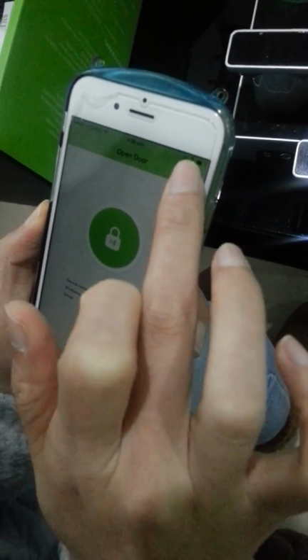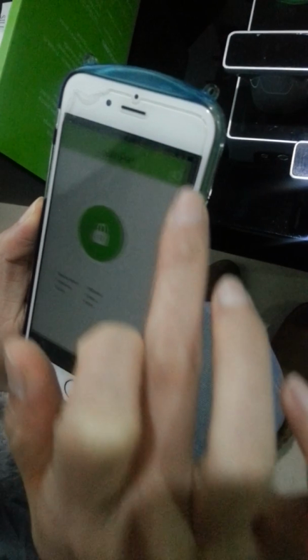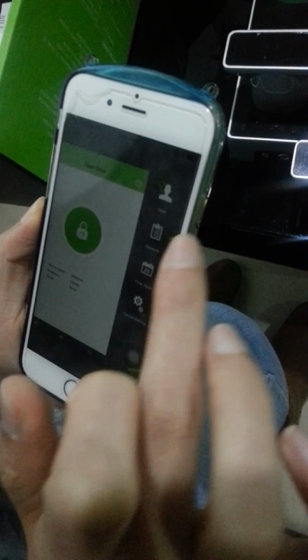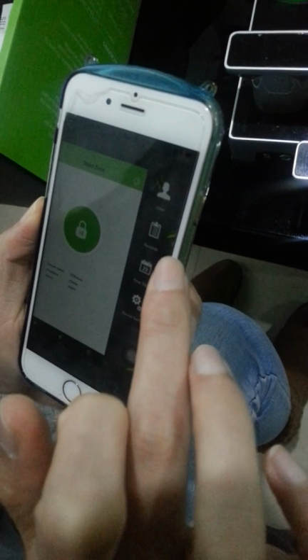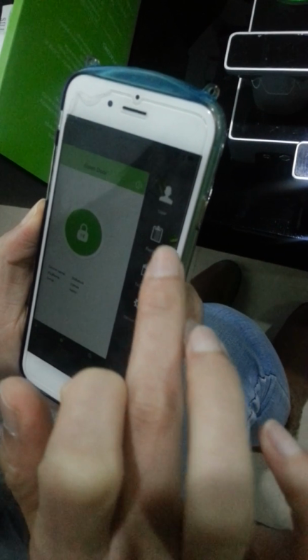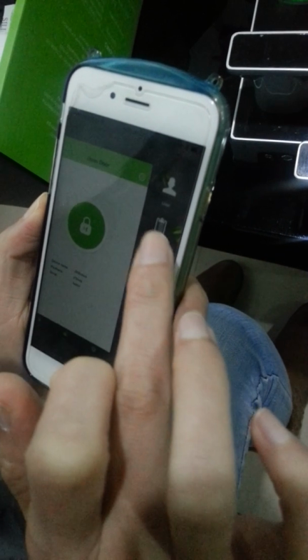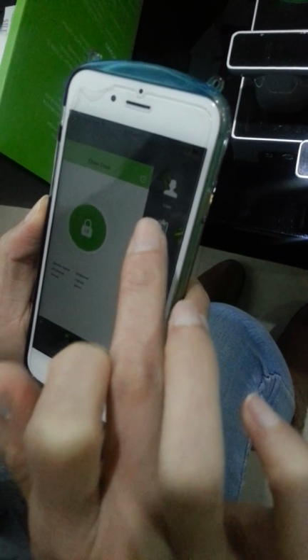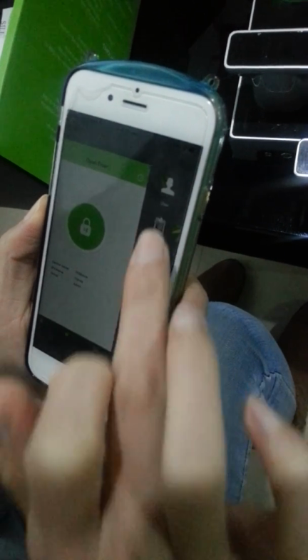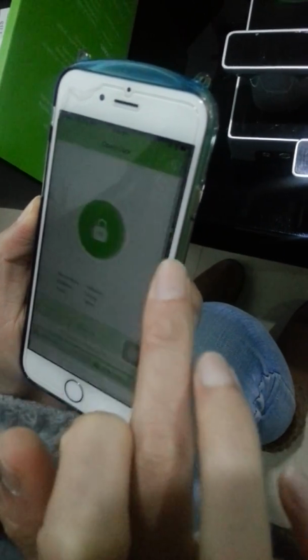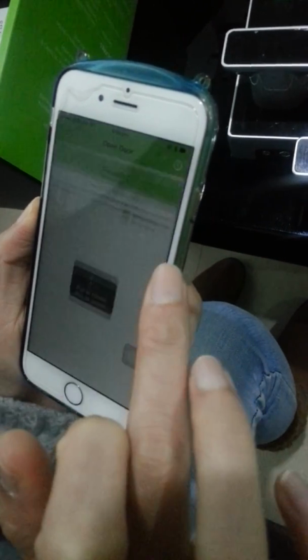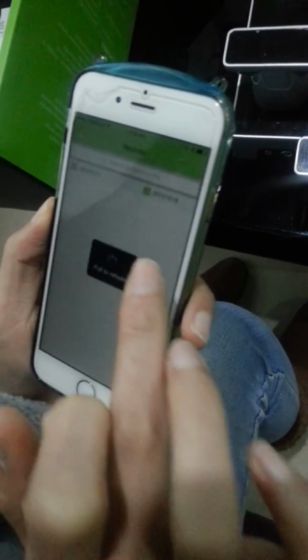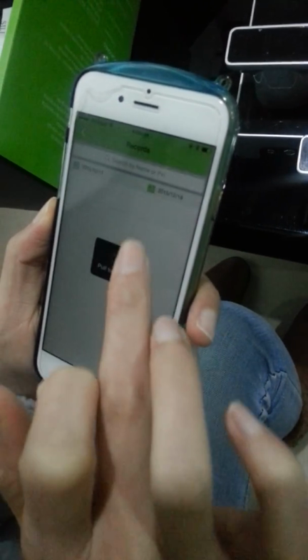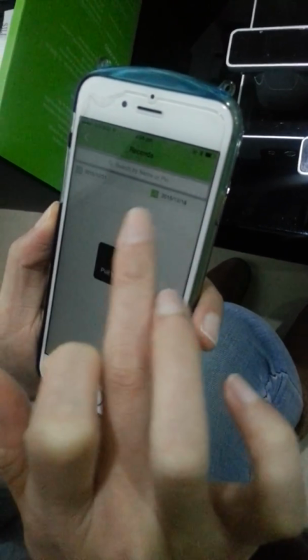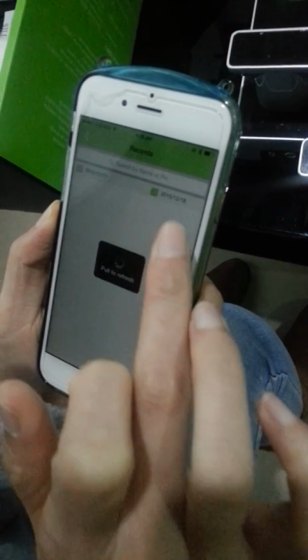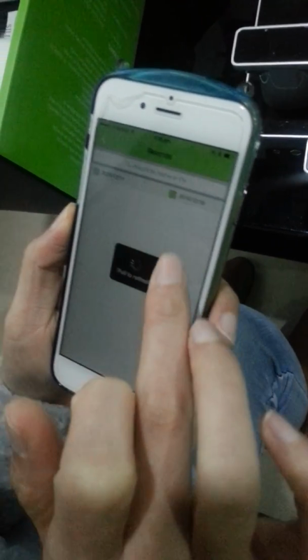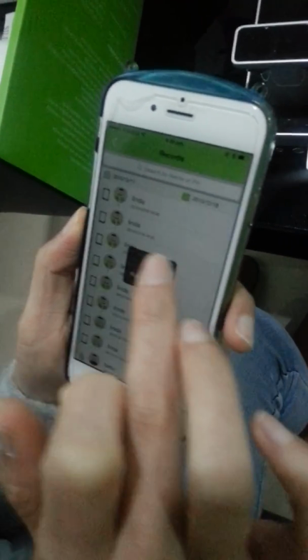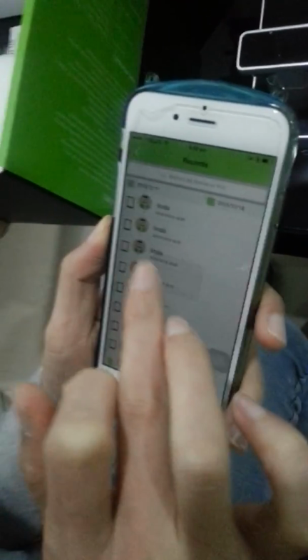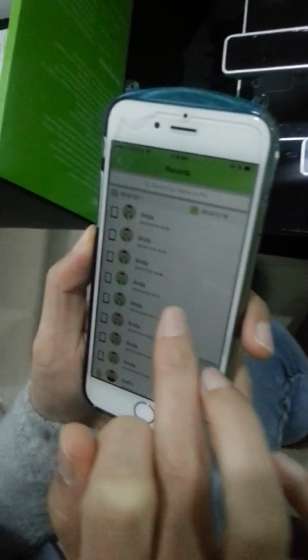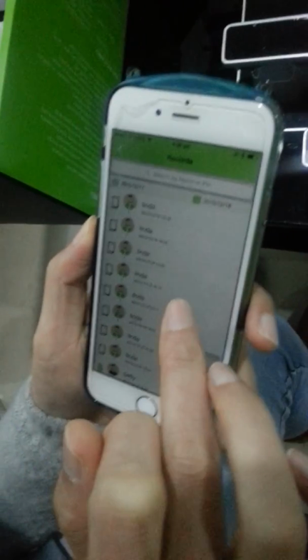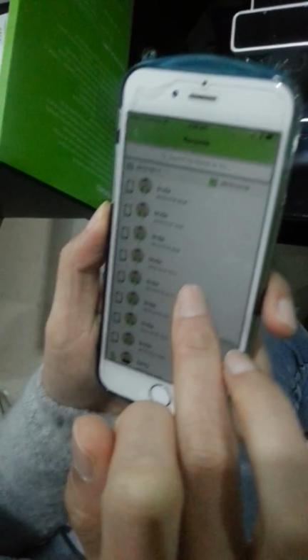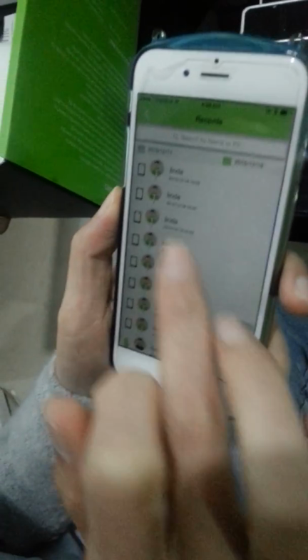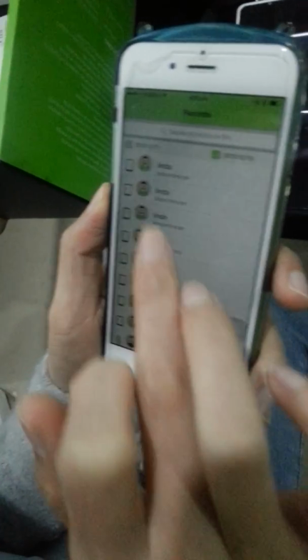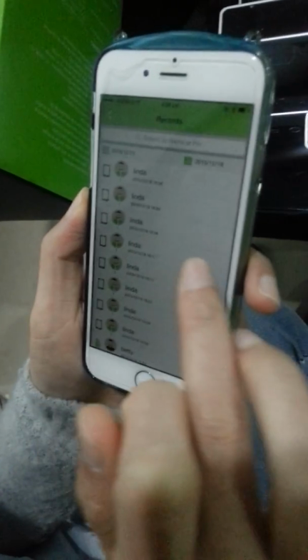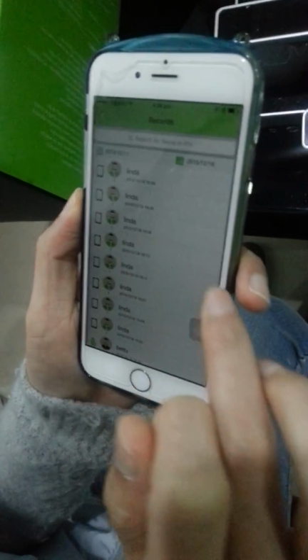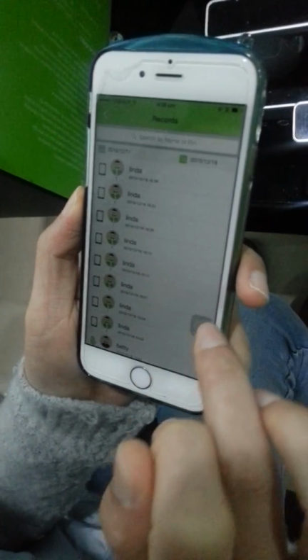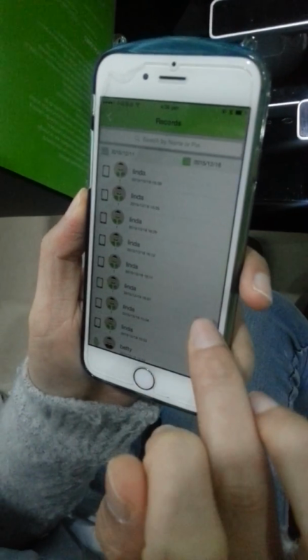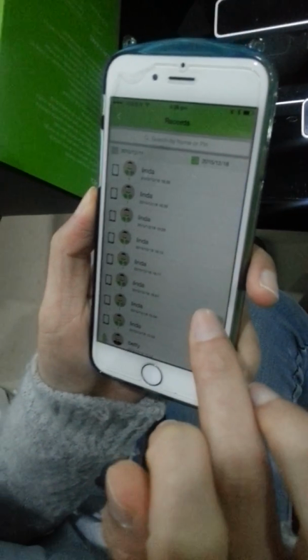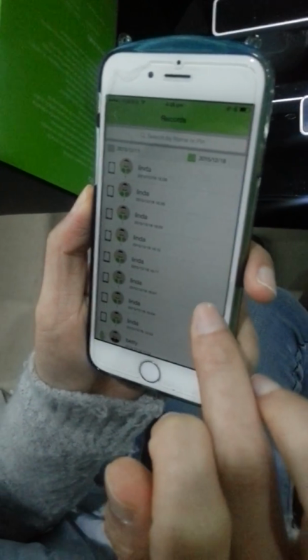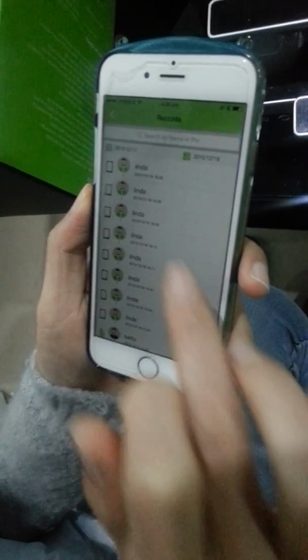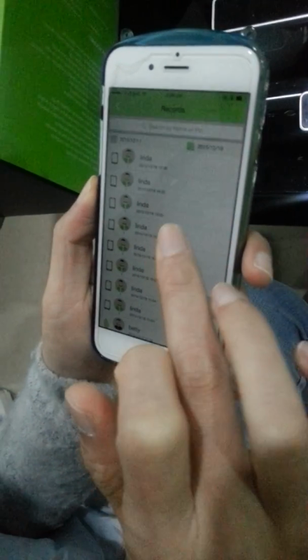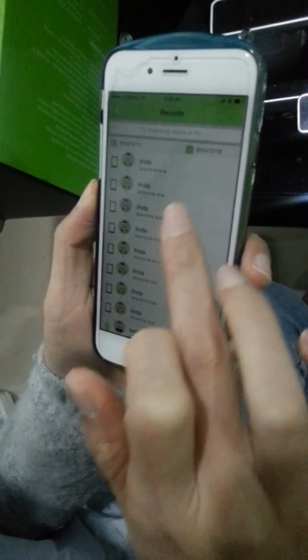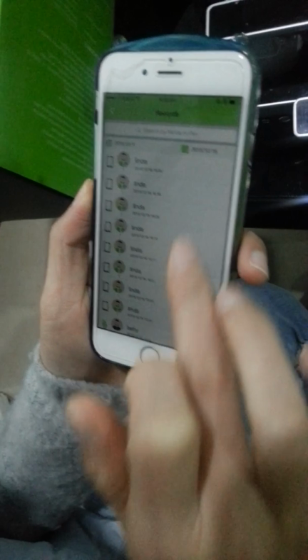Here you can check the locking and unlocking records.